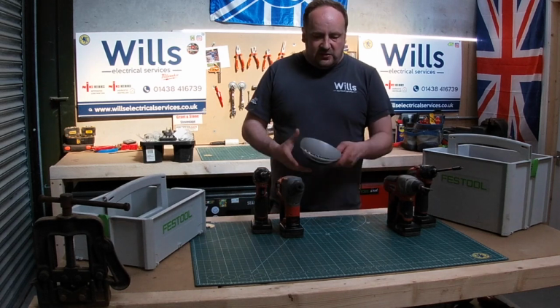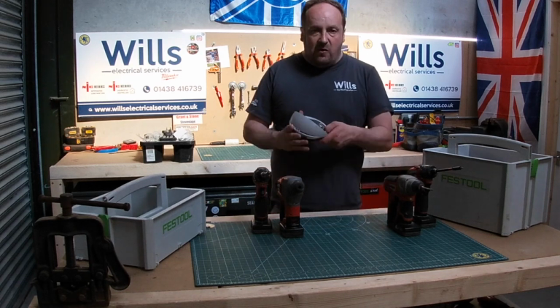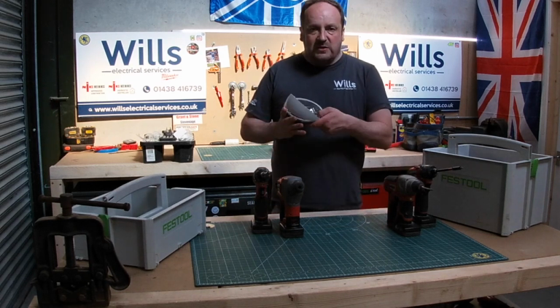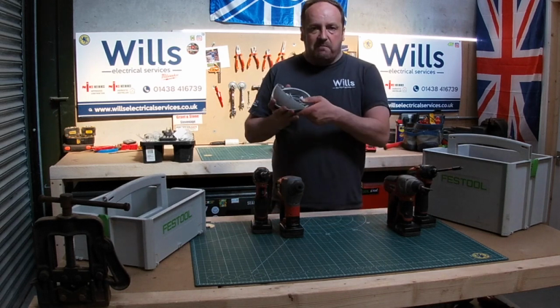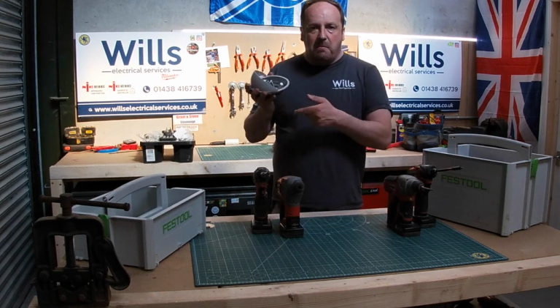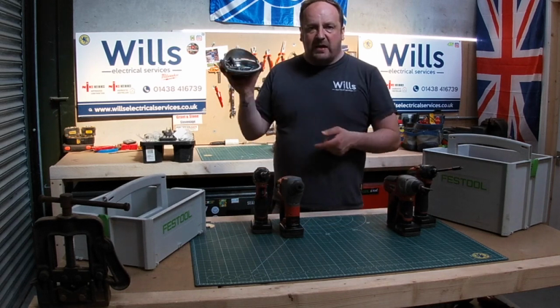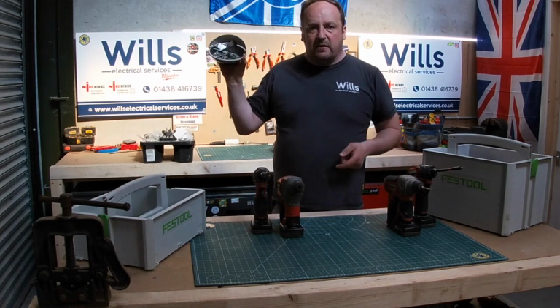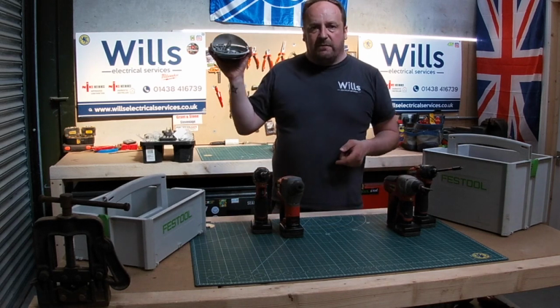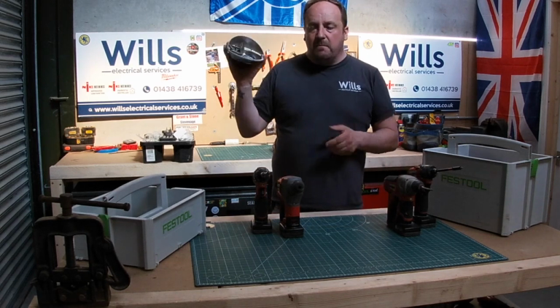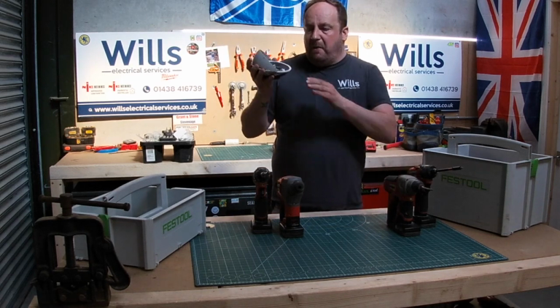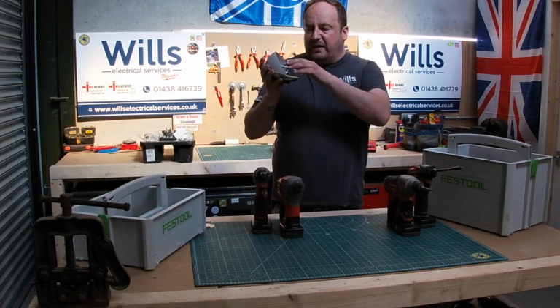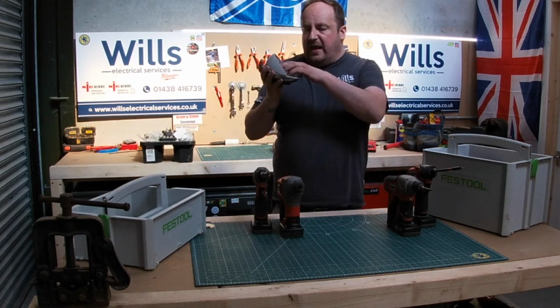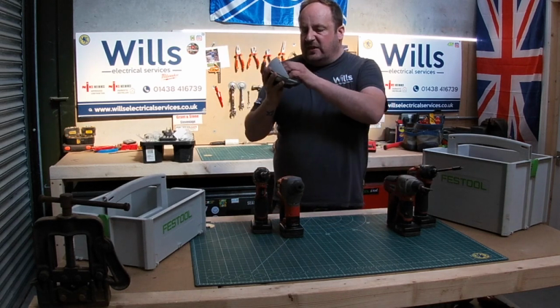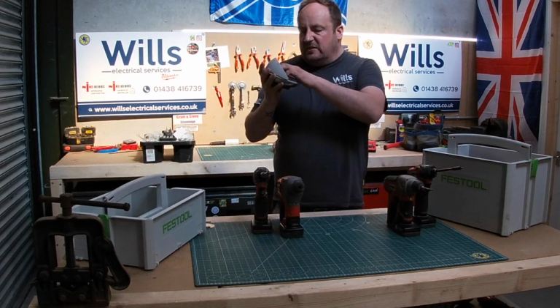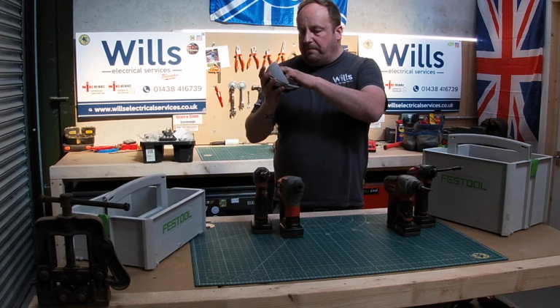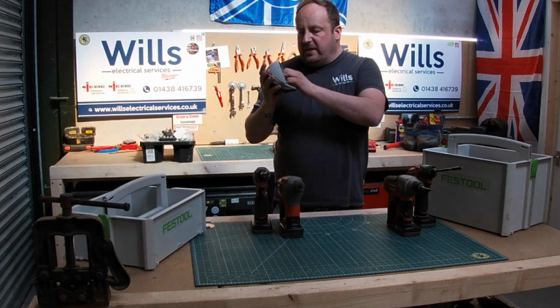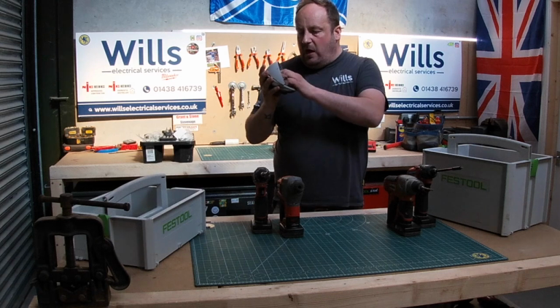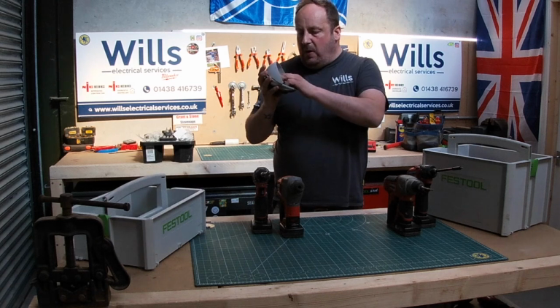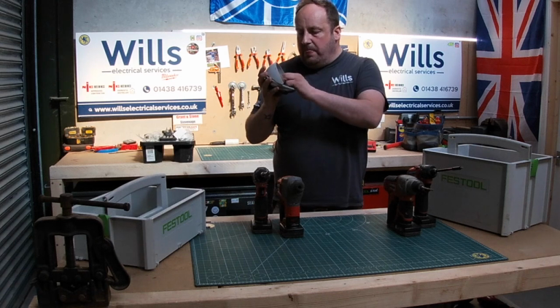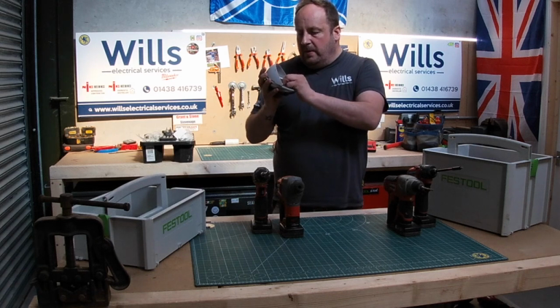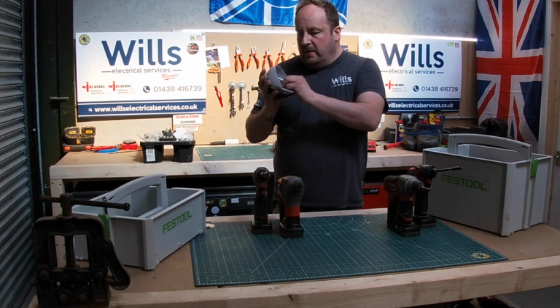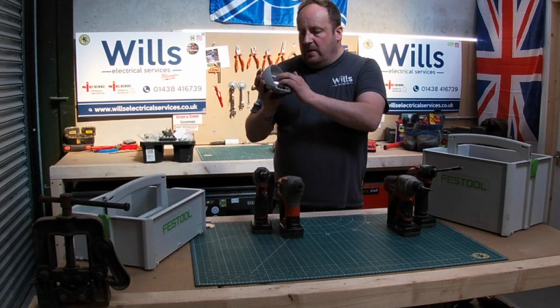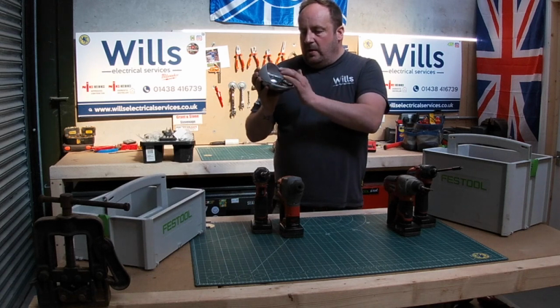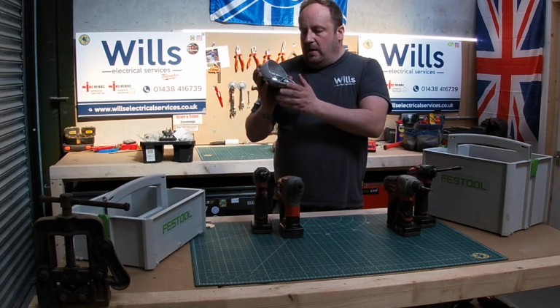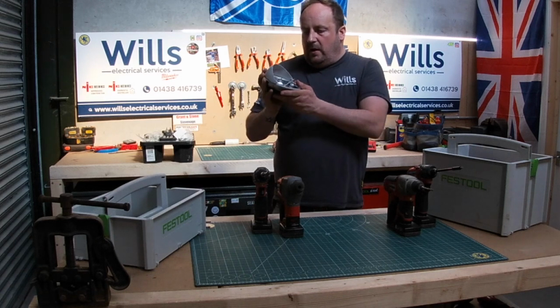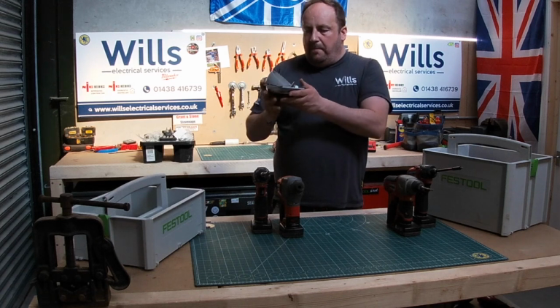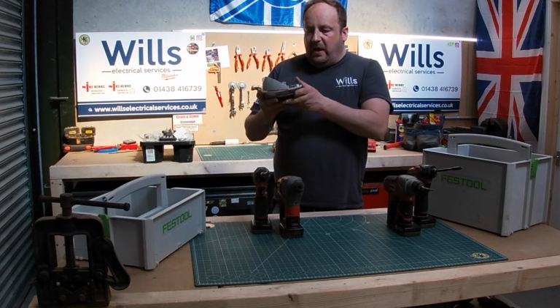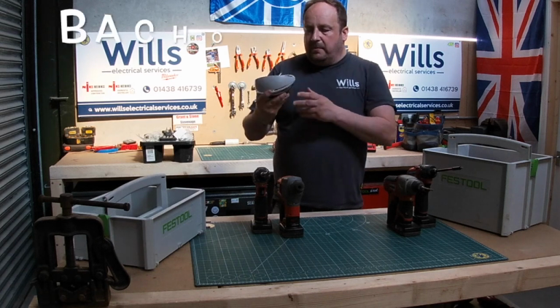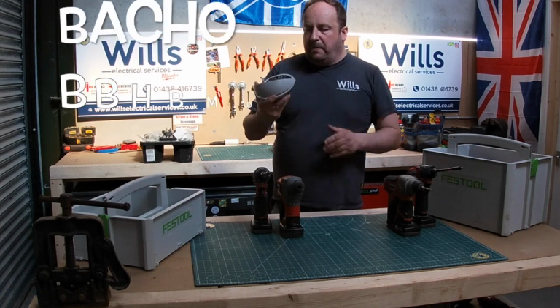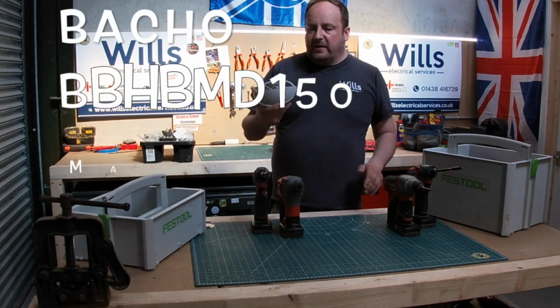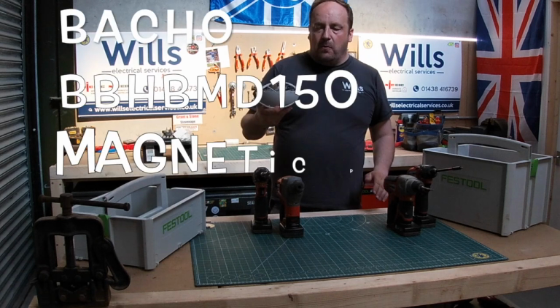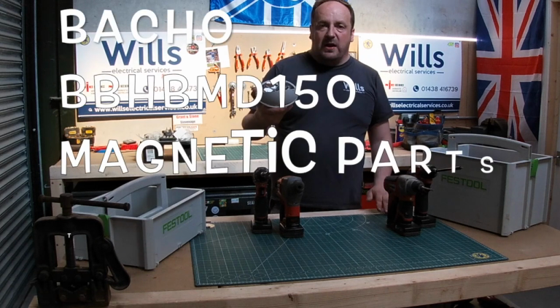I always have my magnet tray — this is a Bahco one.